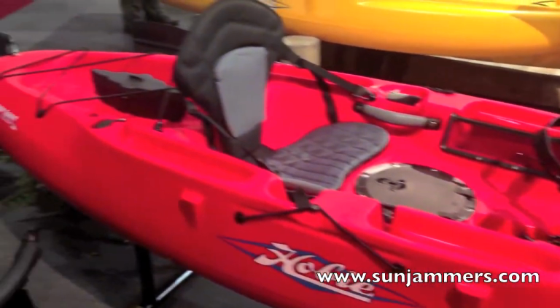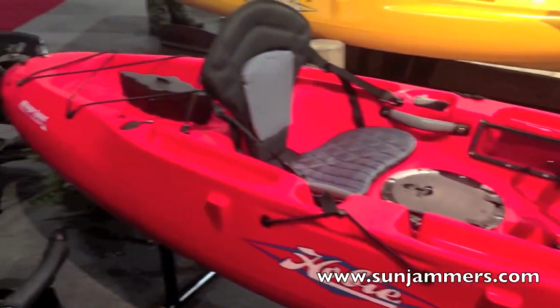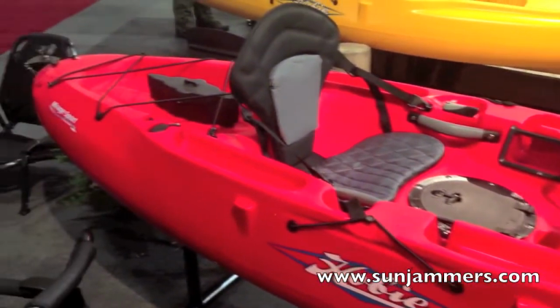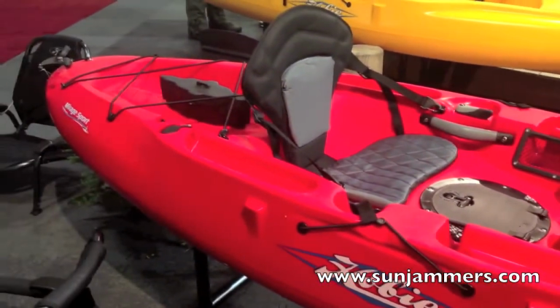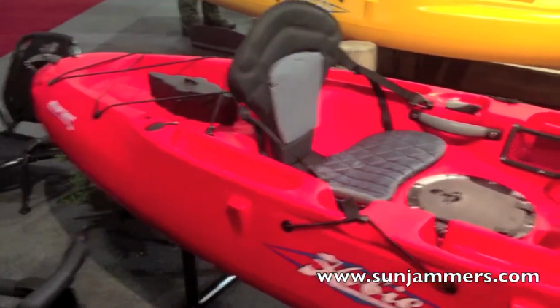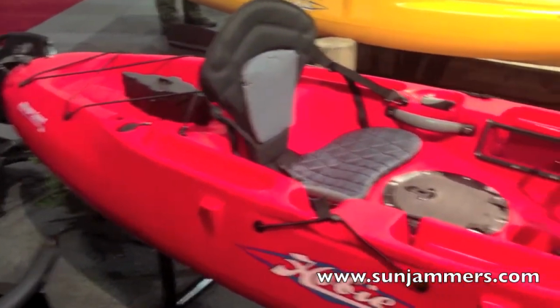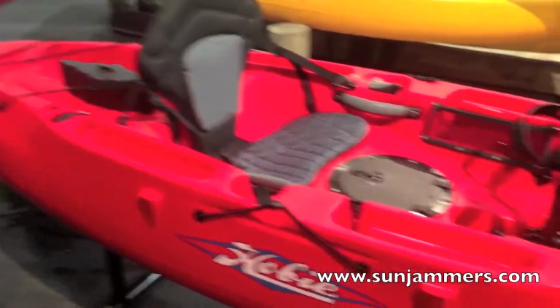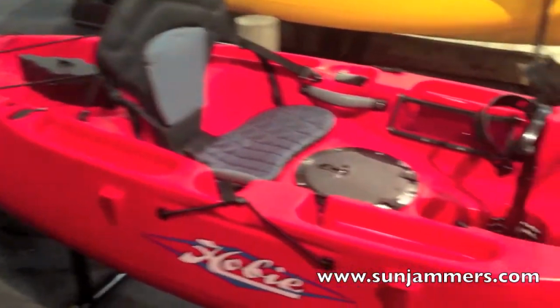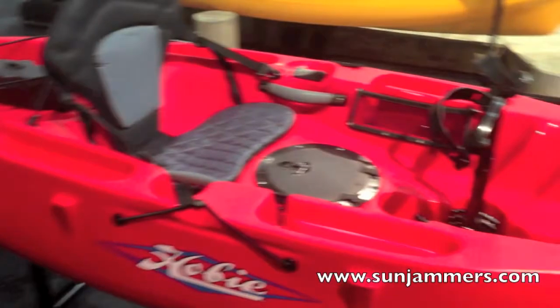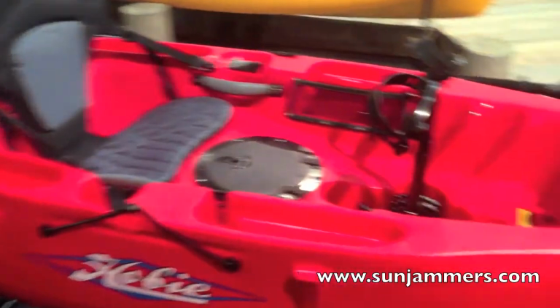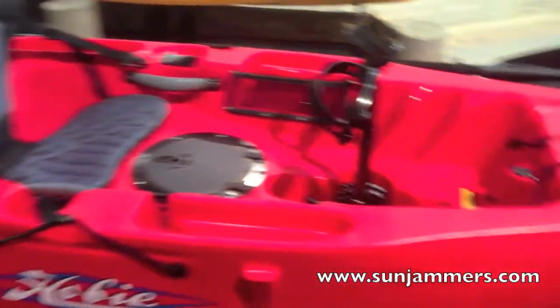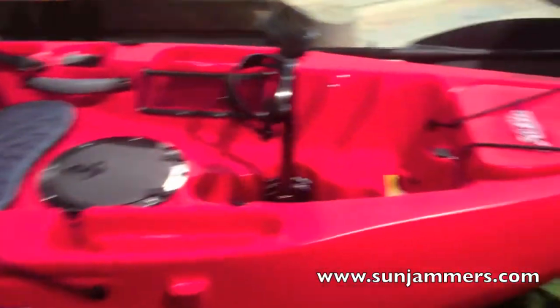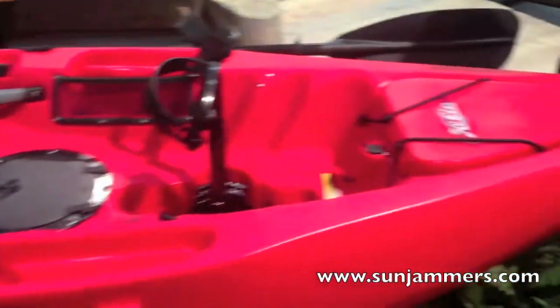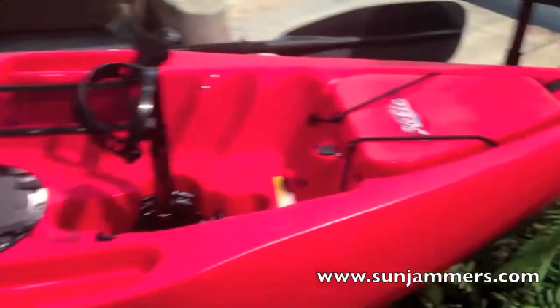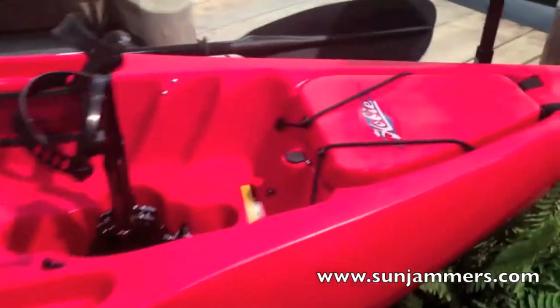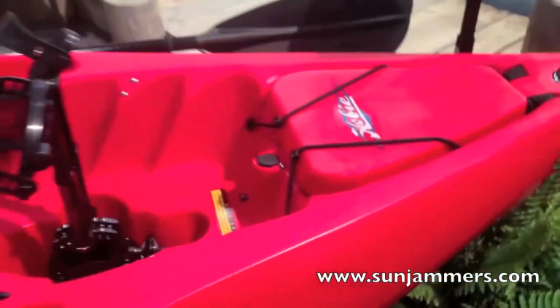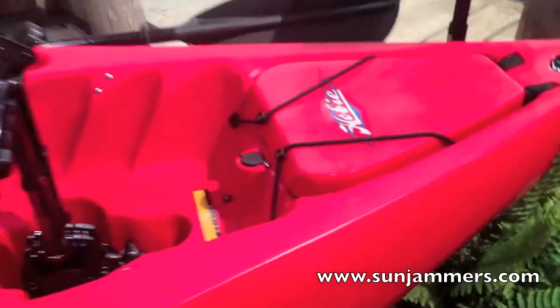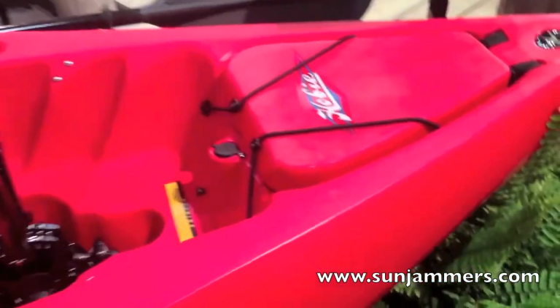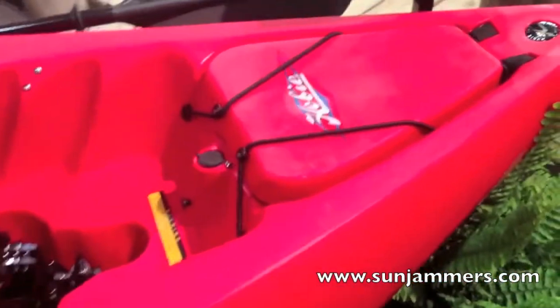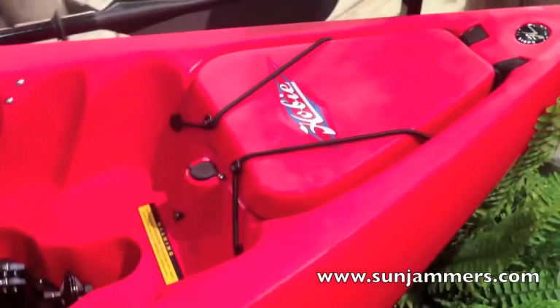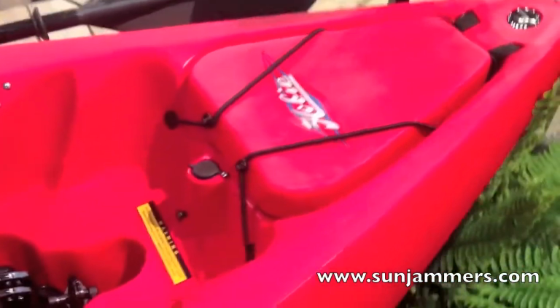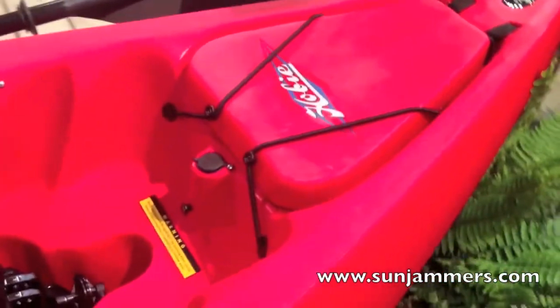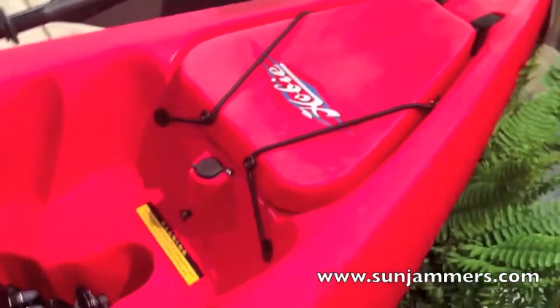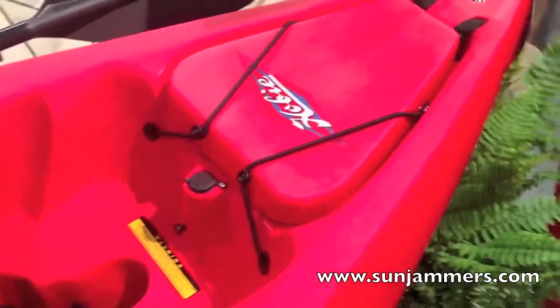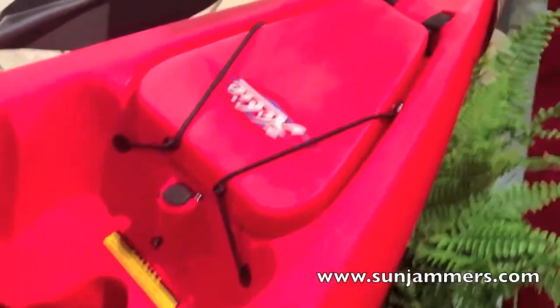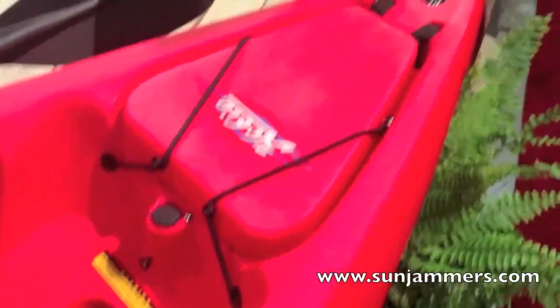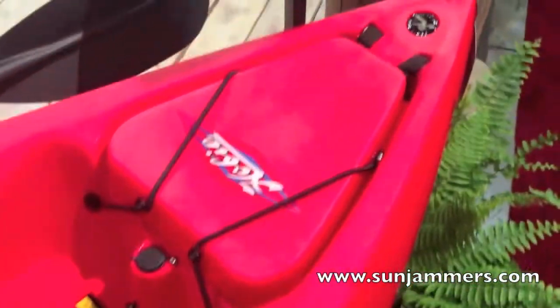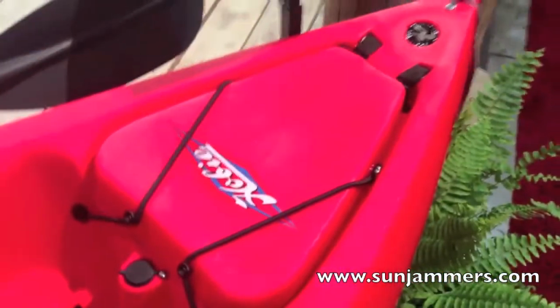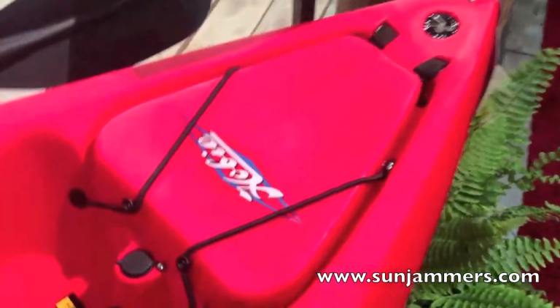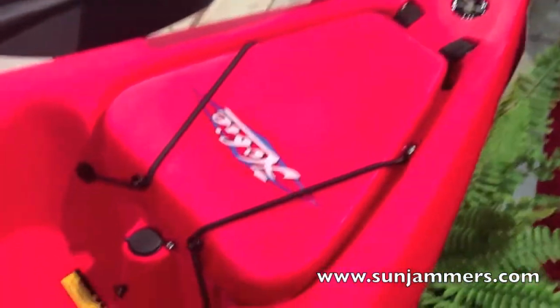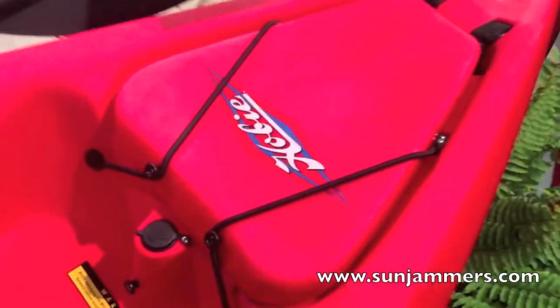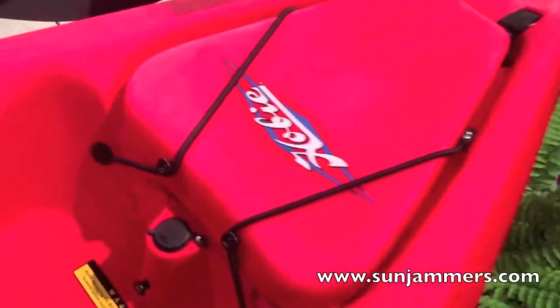A completely new bow hatch with flip up lid provides more generous storage than the previous 6 inch hatch.